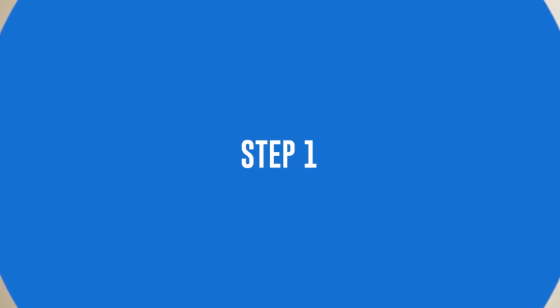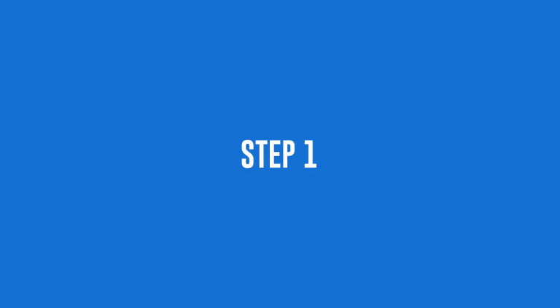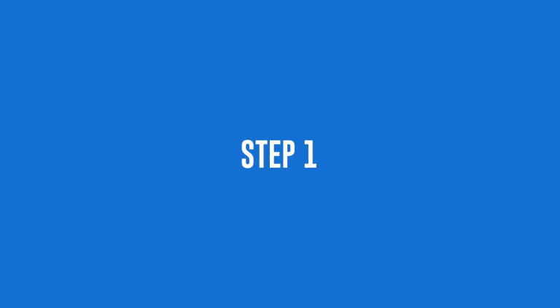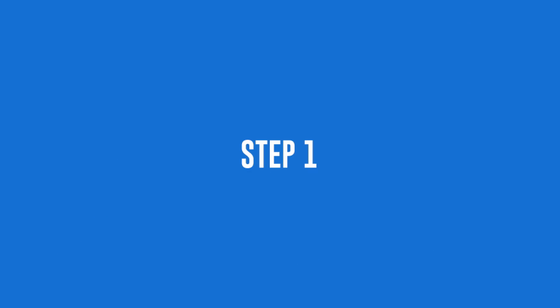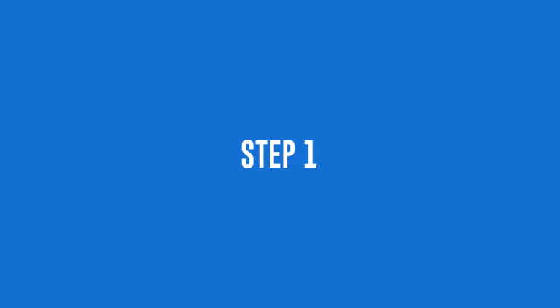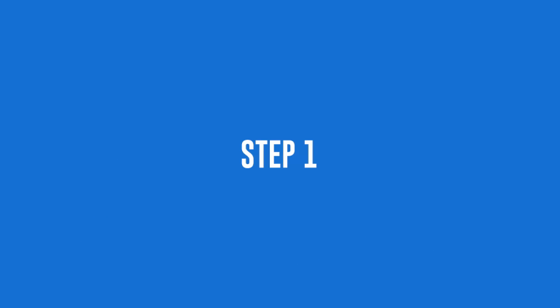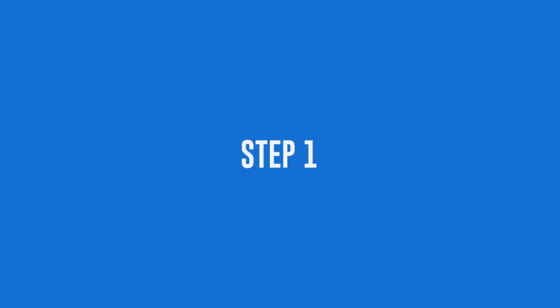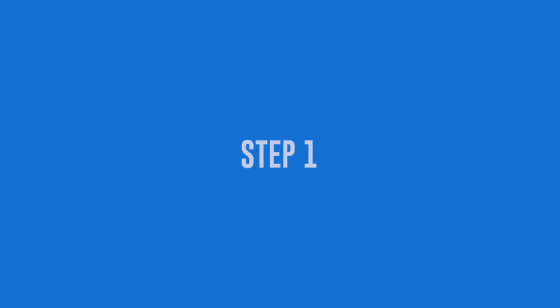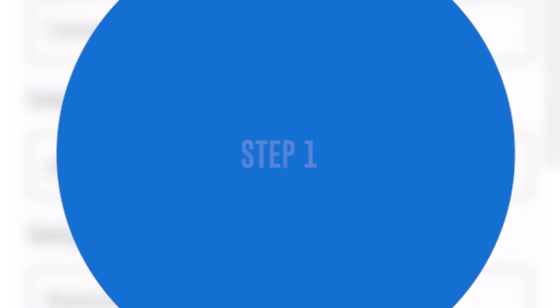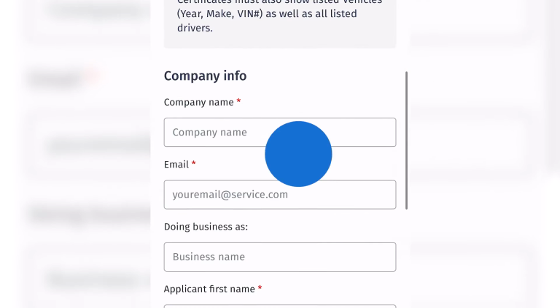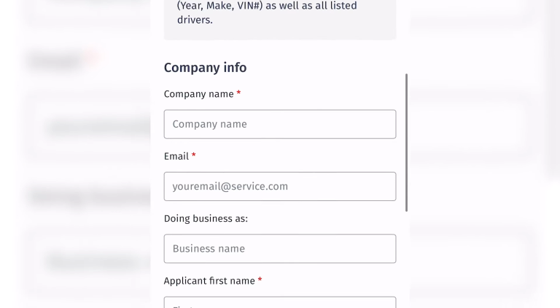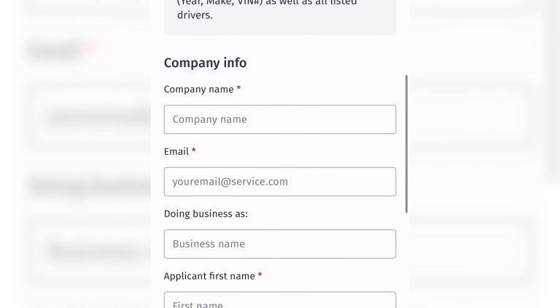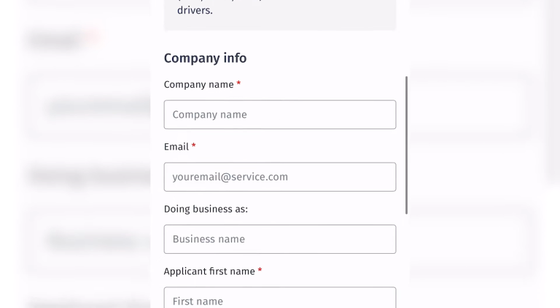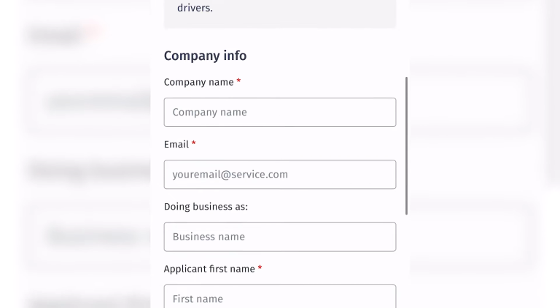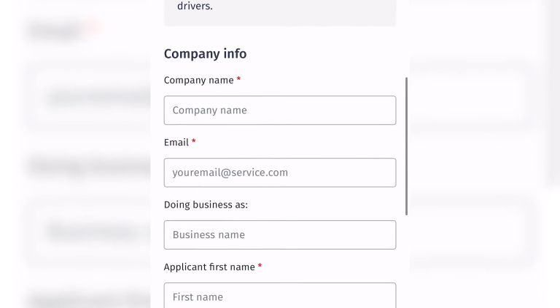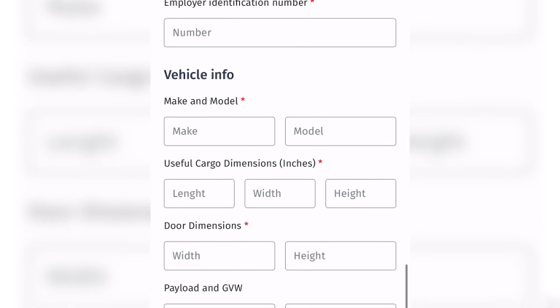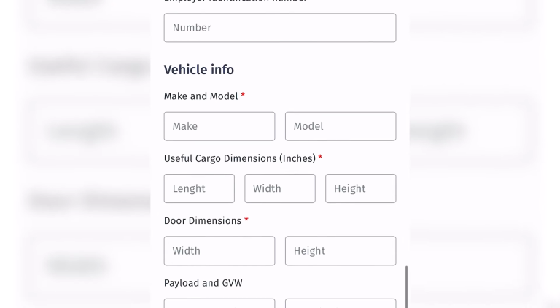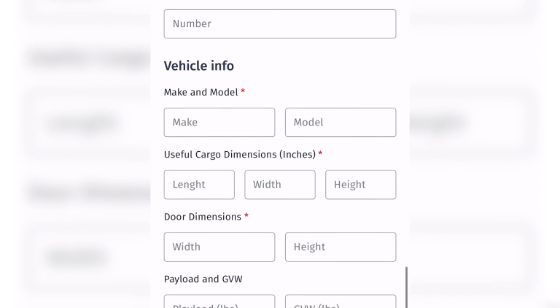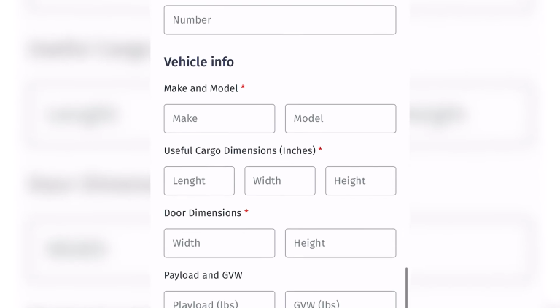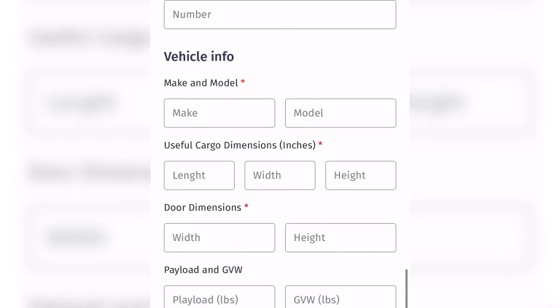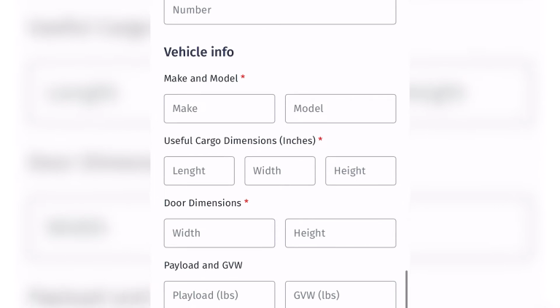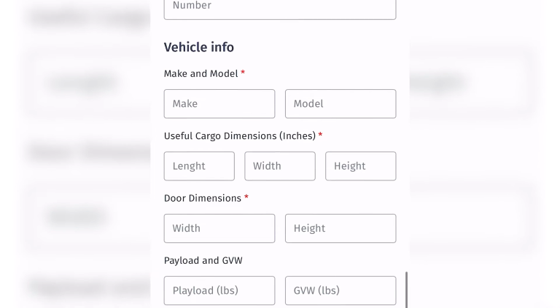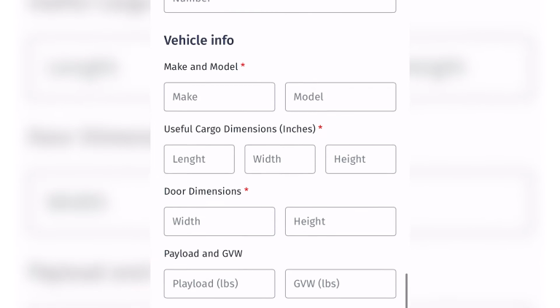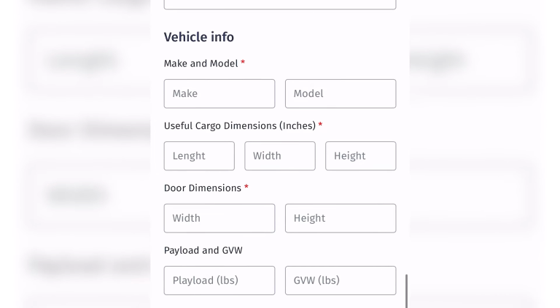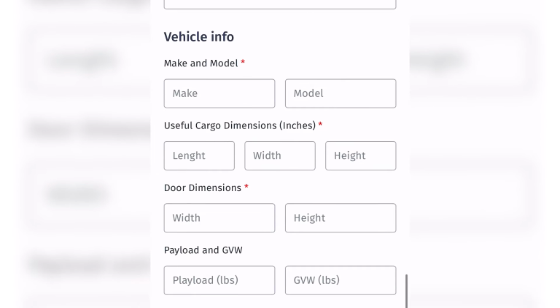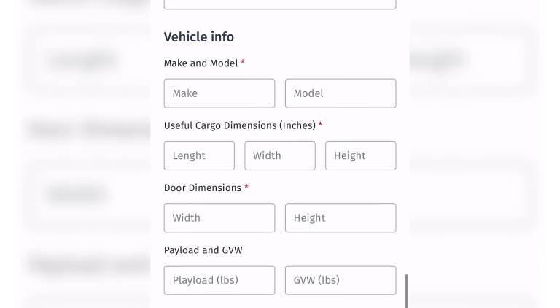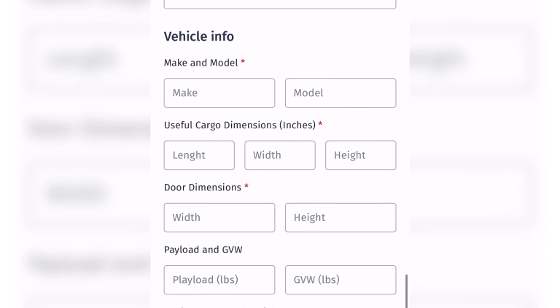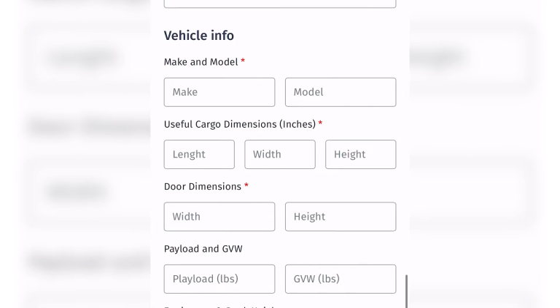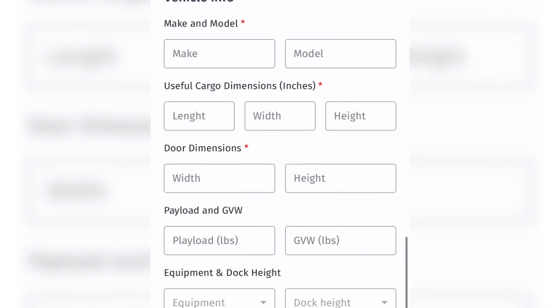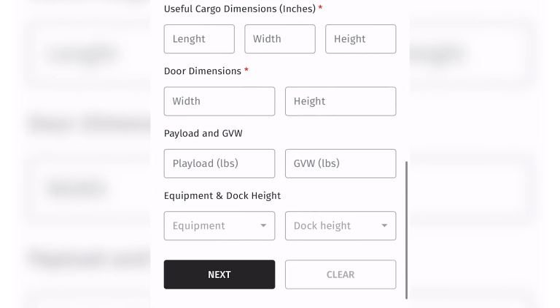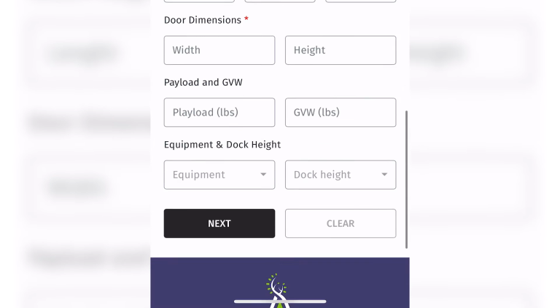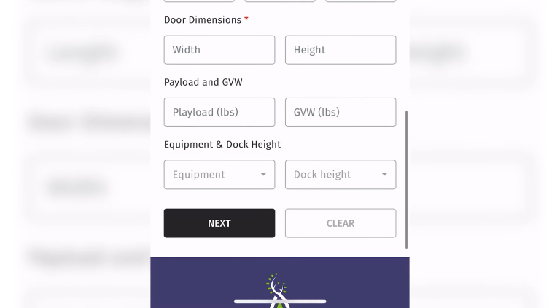Step 1: Fill out your company and vehicle information, then tap next.